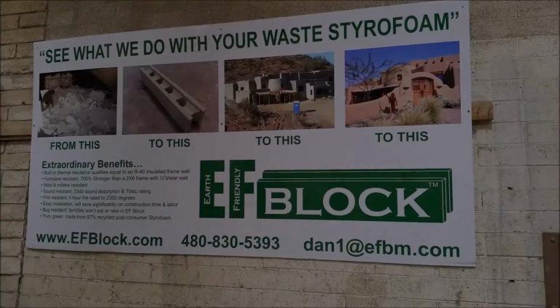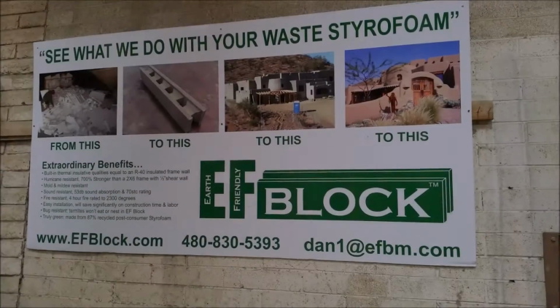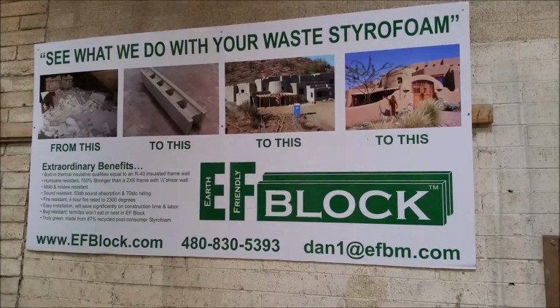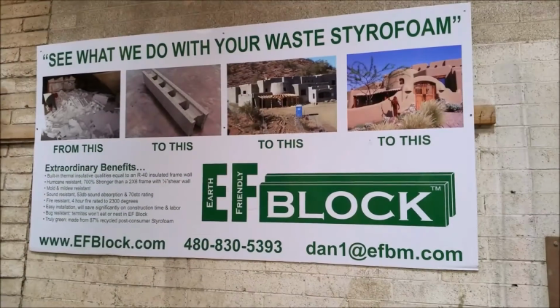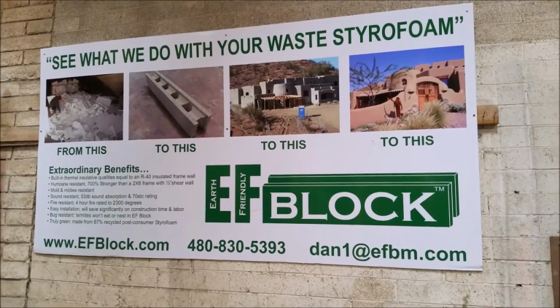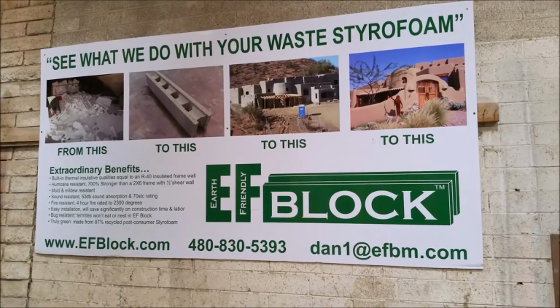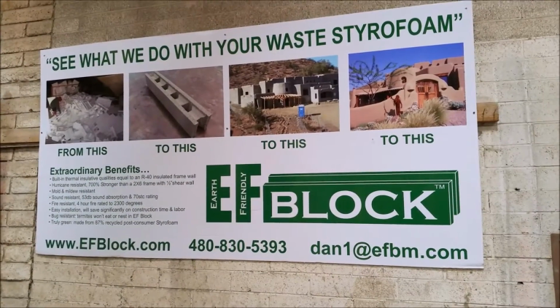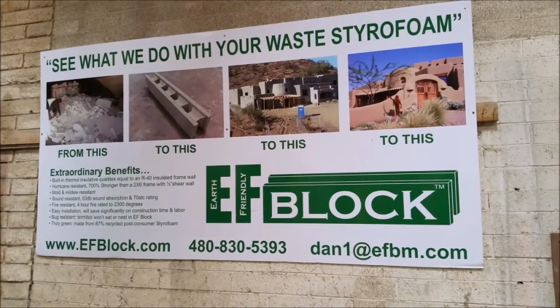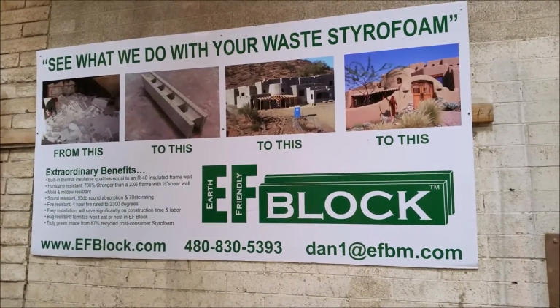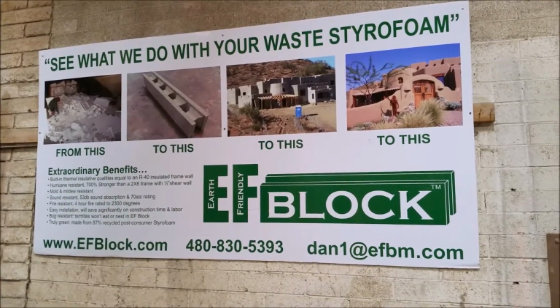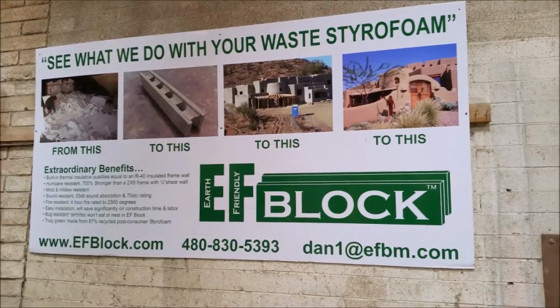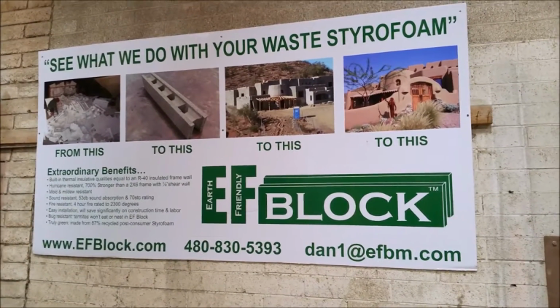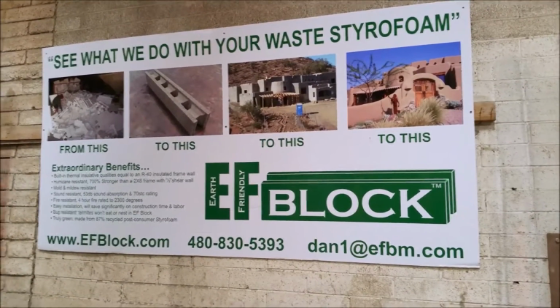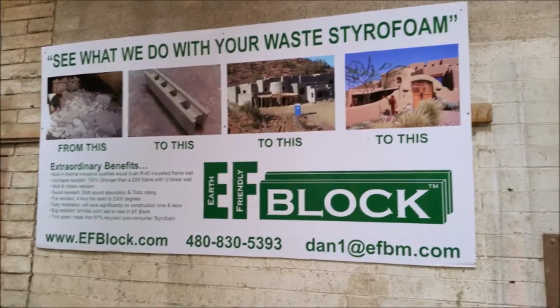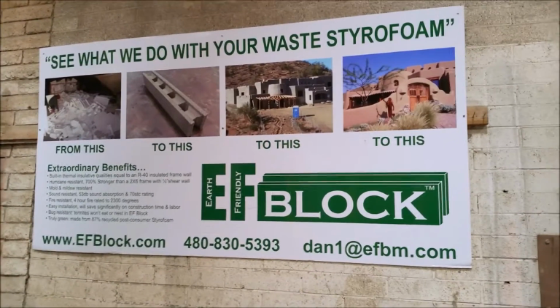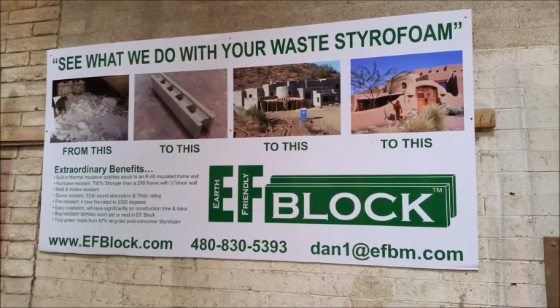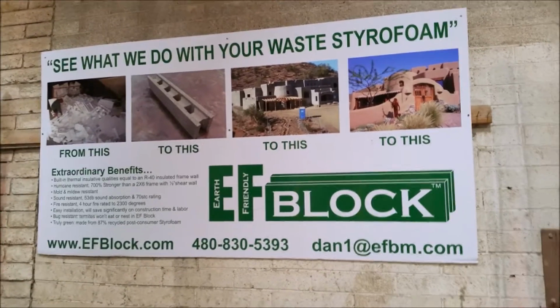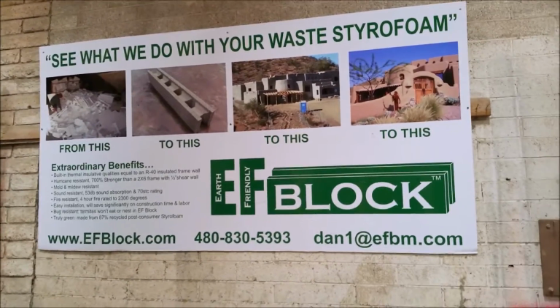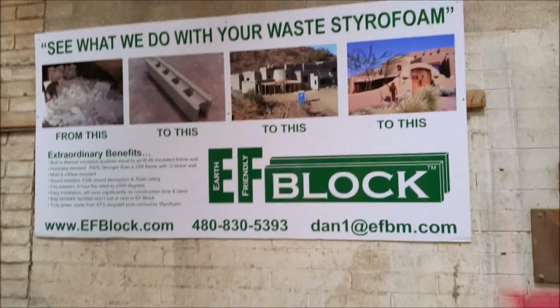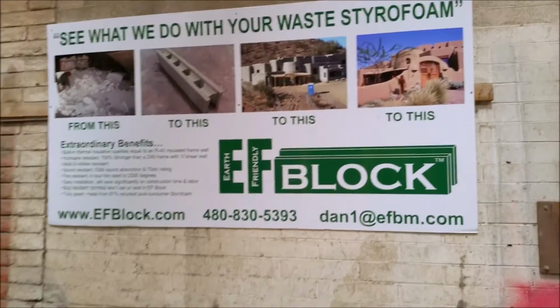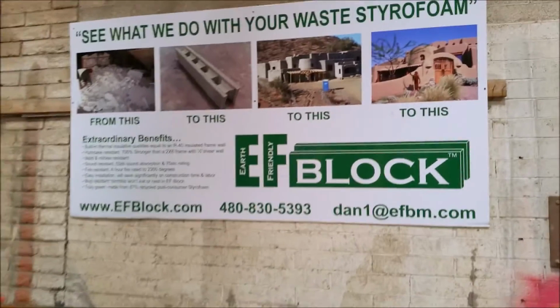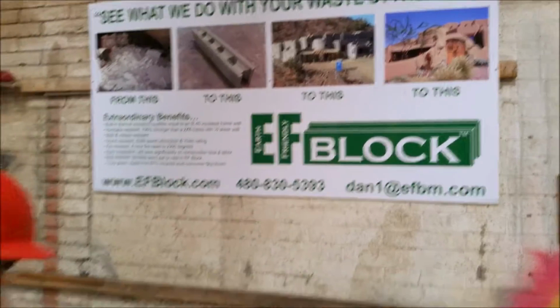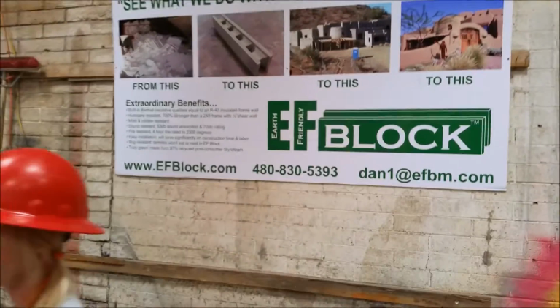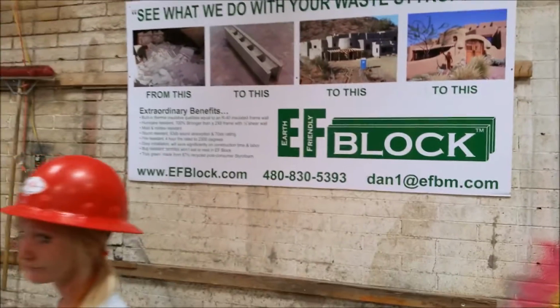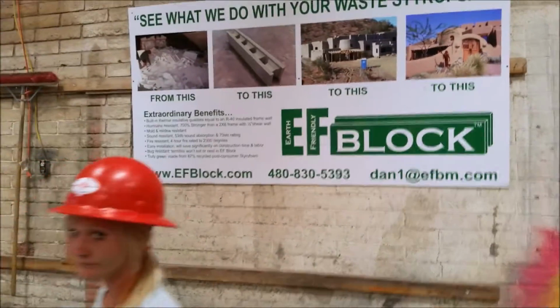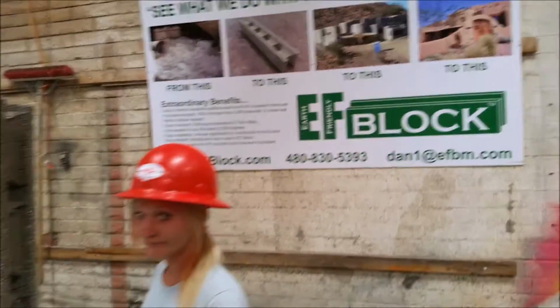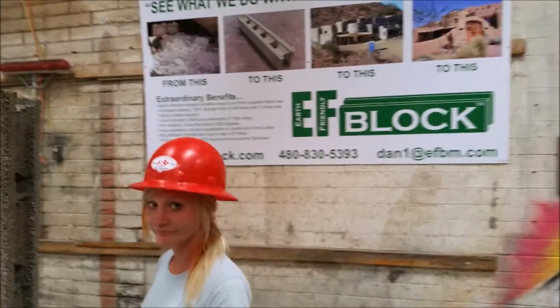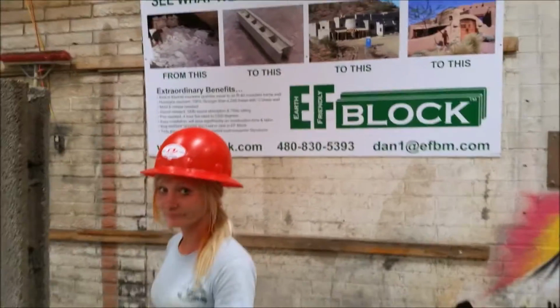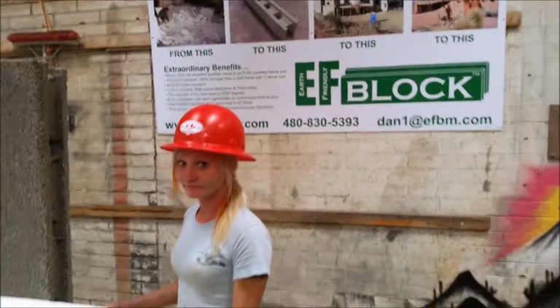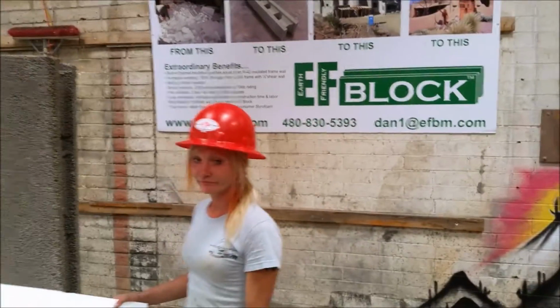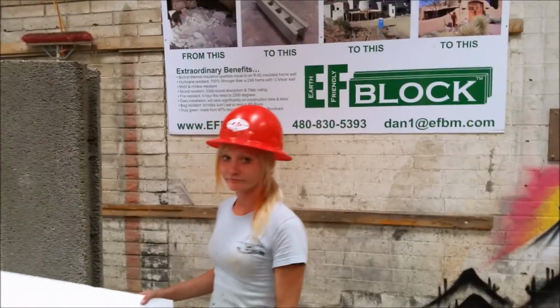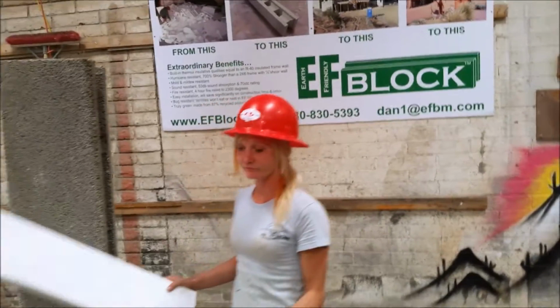We're here at Earth Friendly Building Materials, home of EF Lock. We're going to do a little bit of a fire demonstration here.